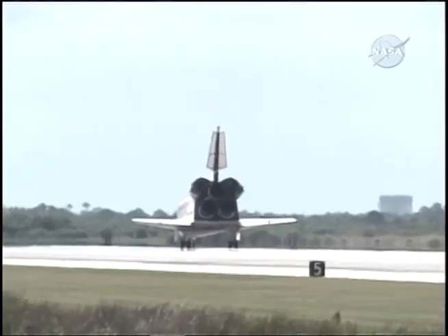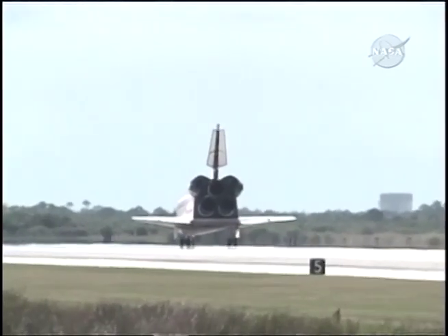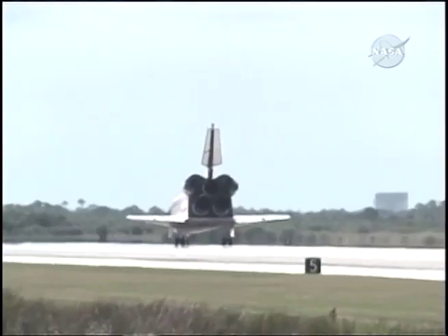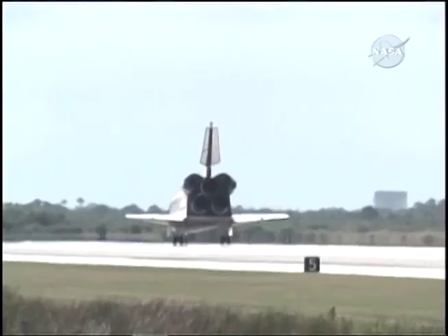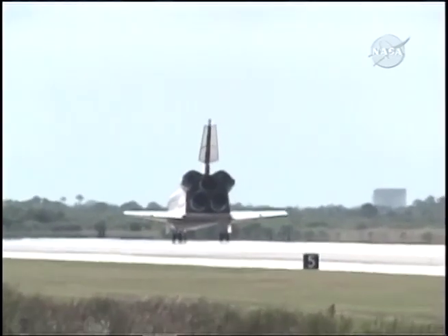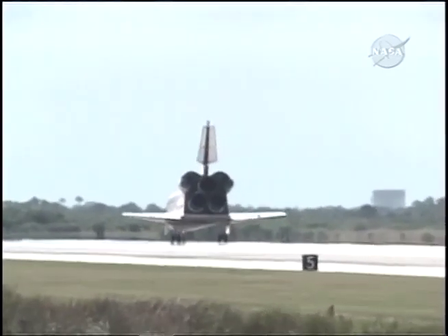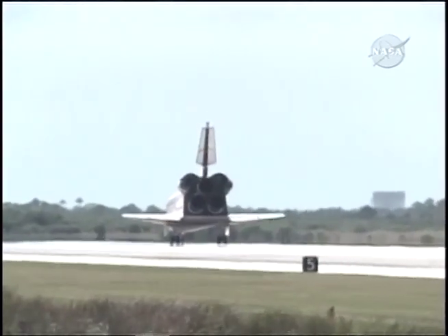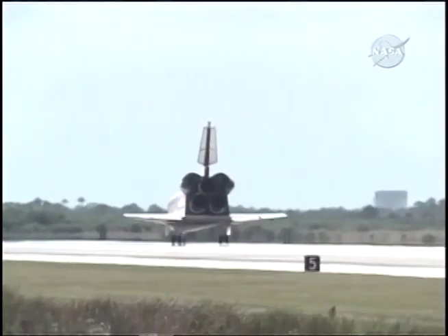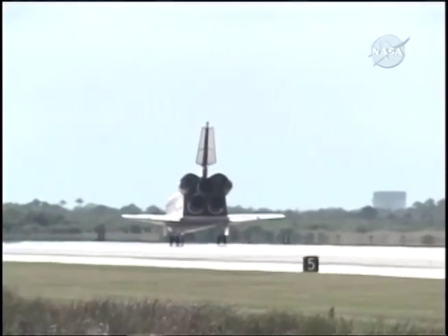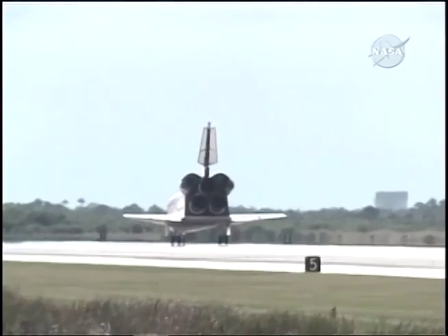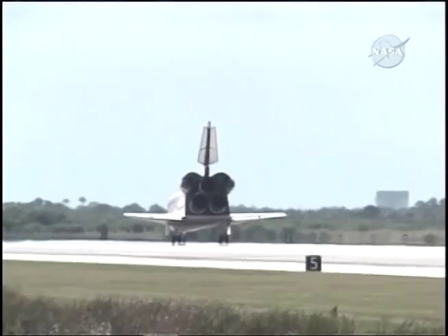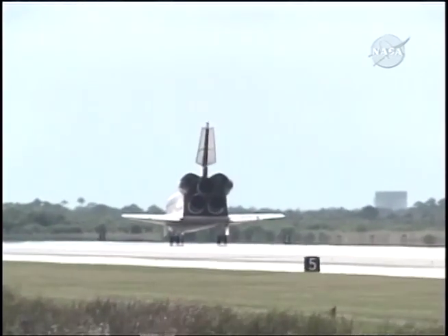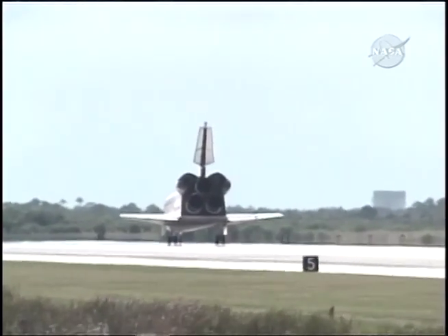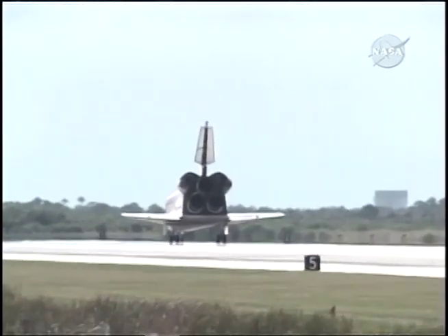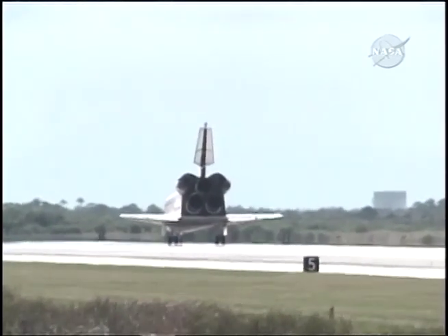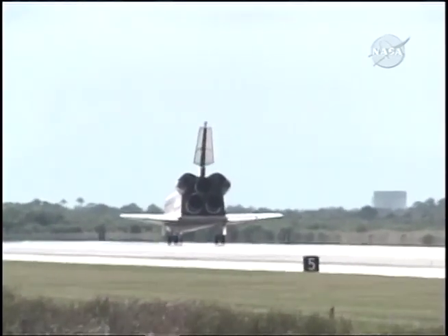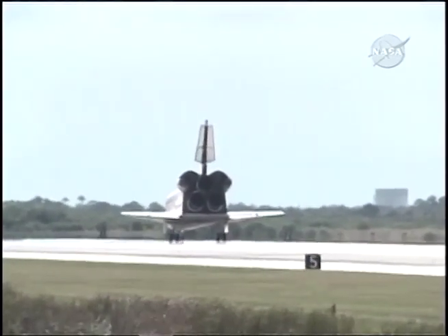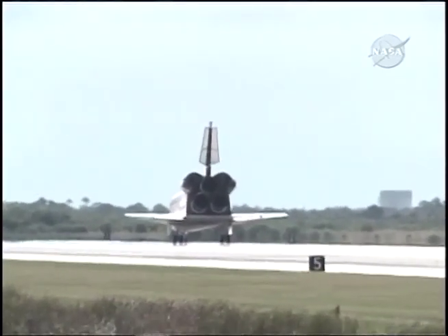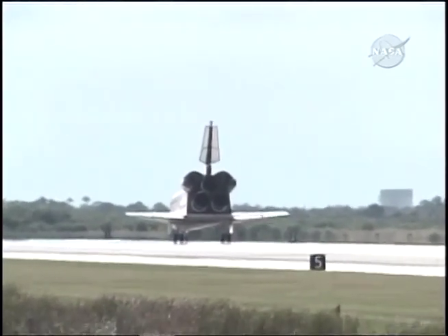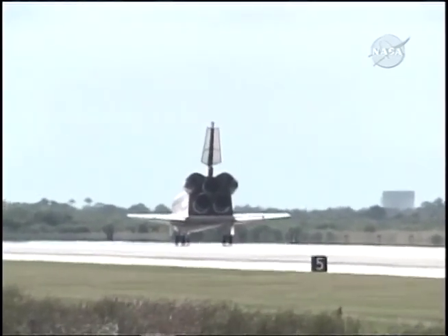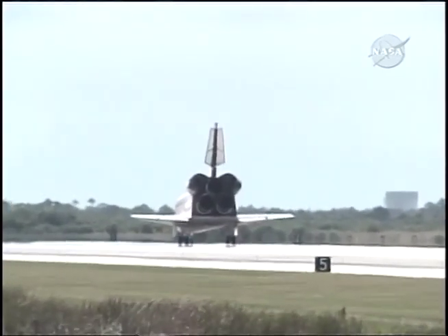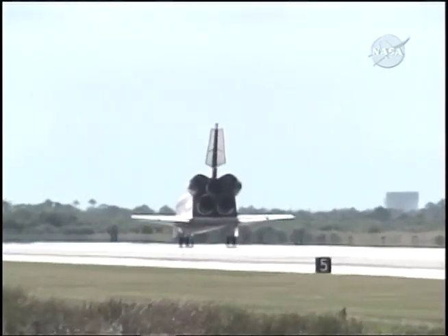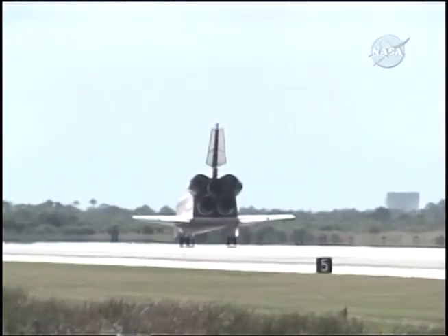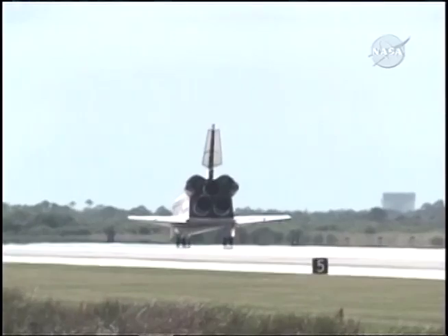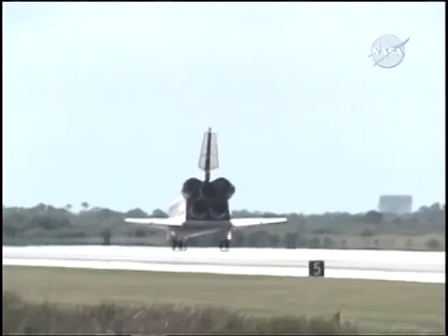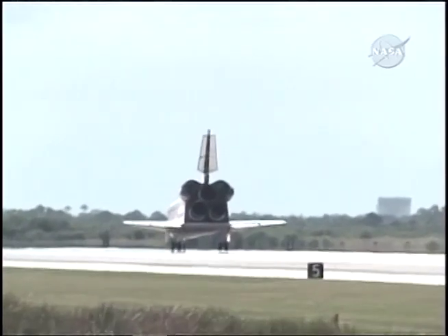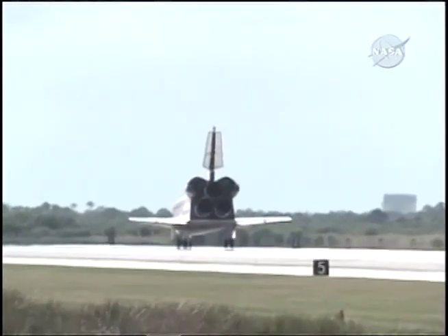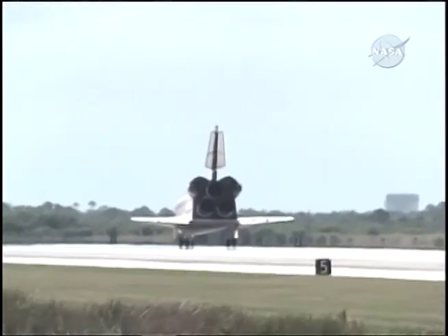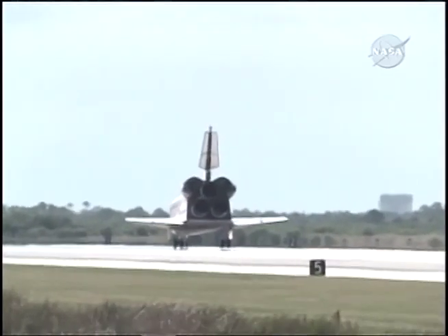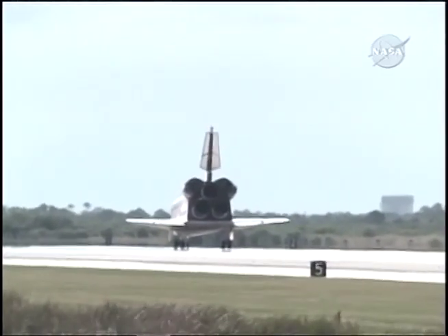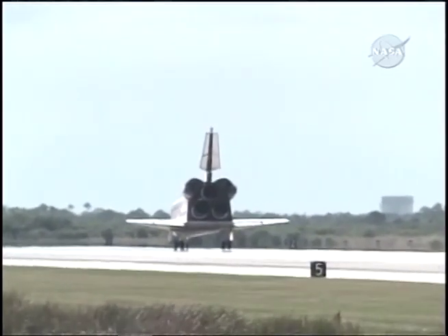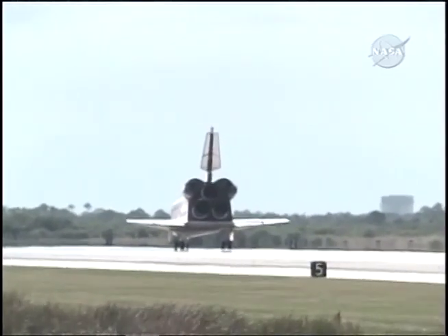Roger, we'll stop Endeavour. Congratulations, welcome home. You've given a new meaning to higher education.